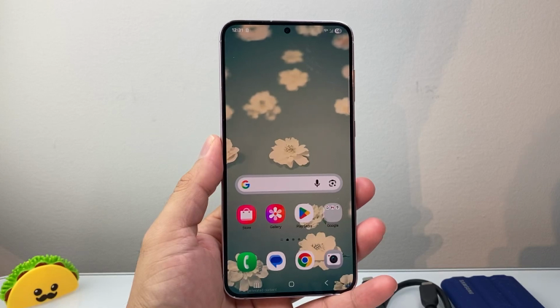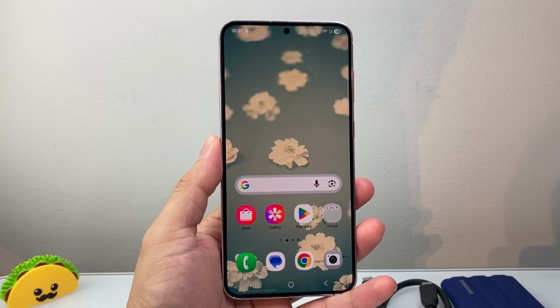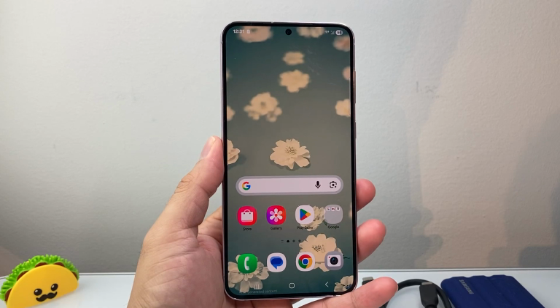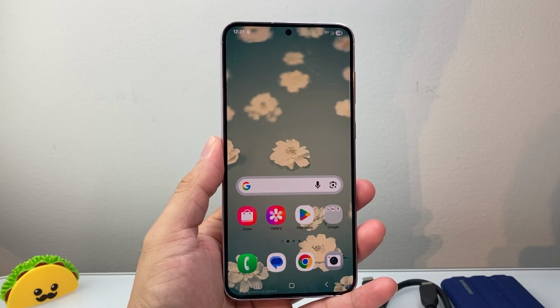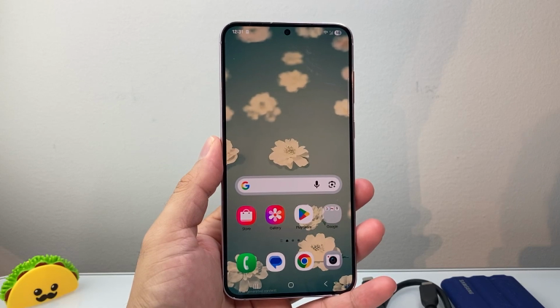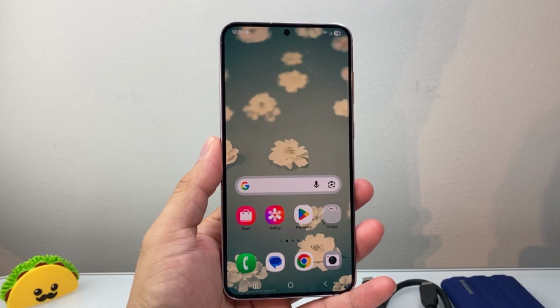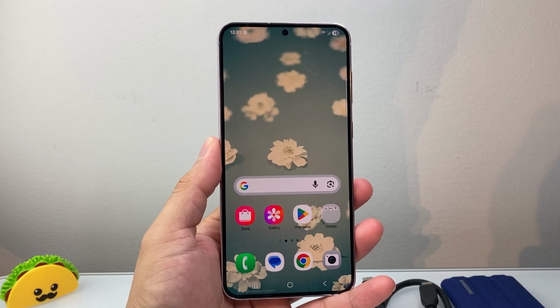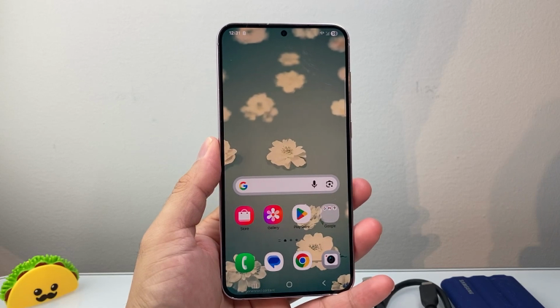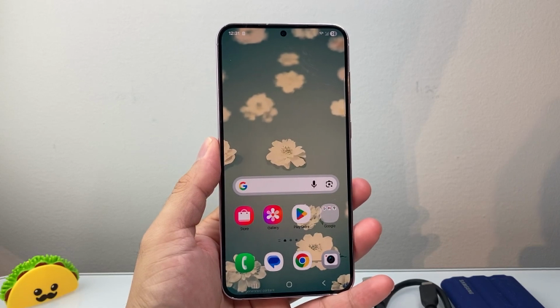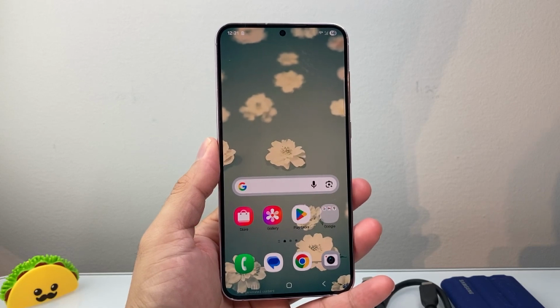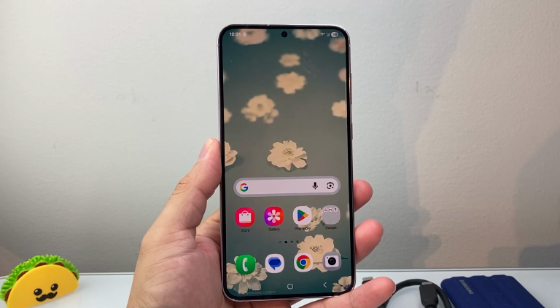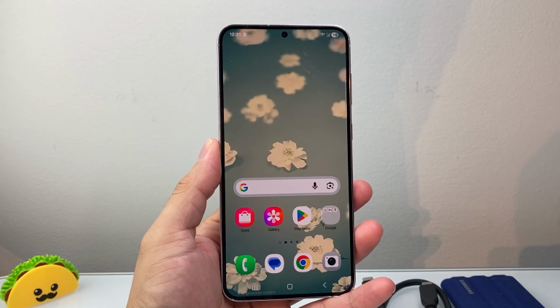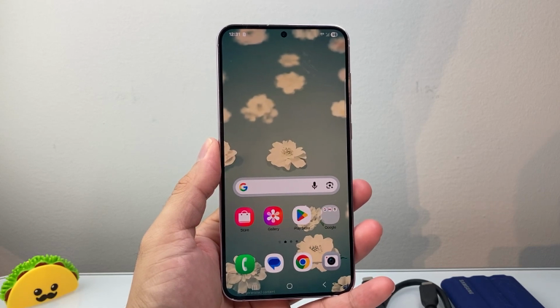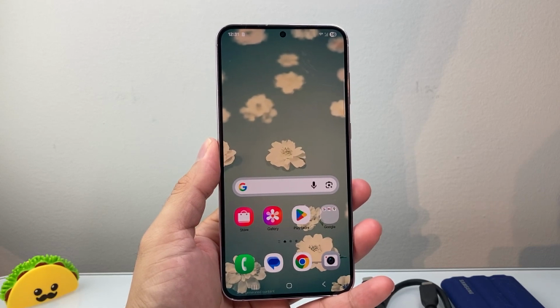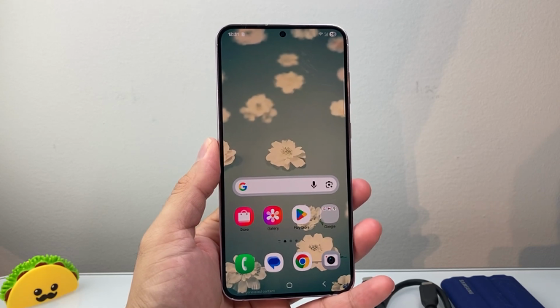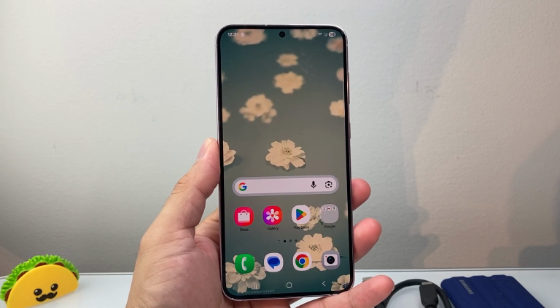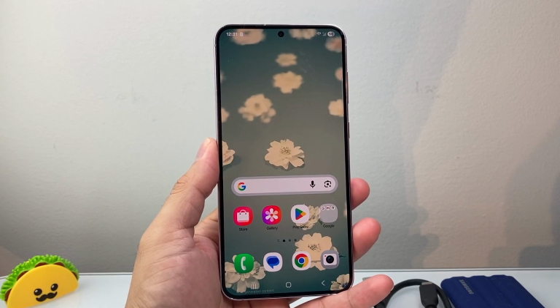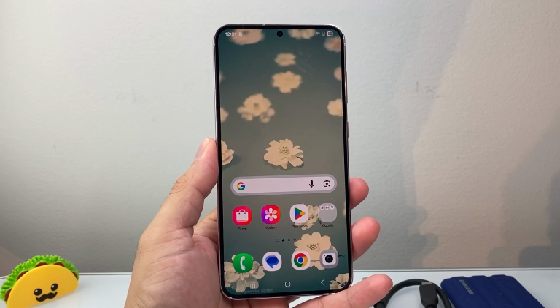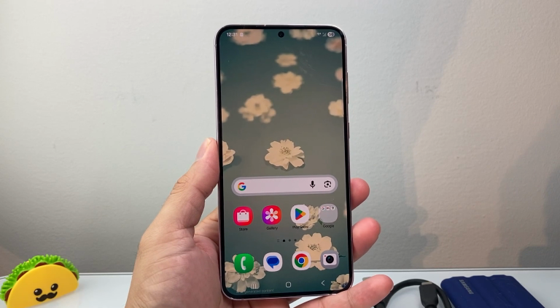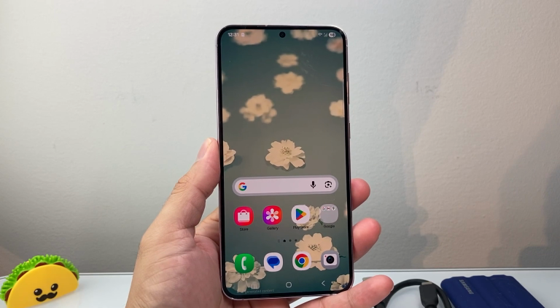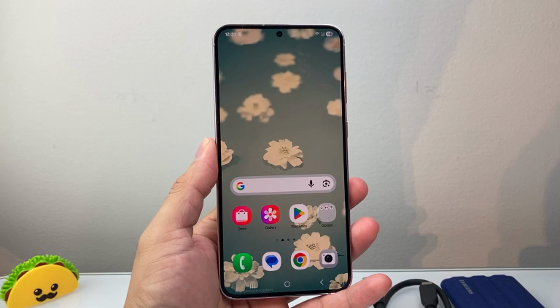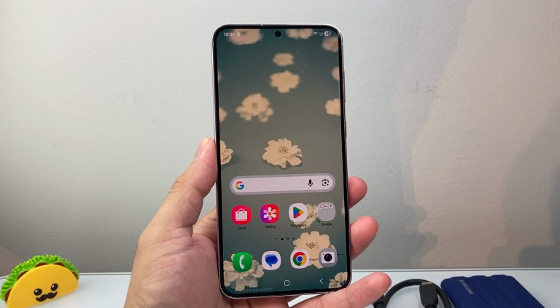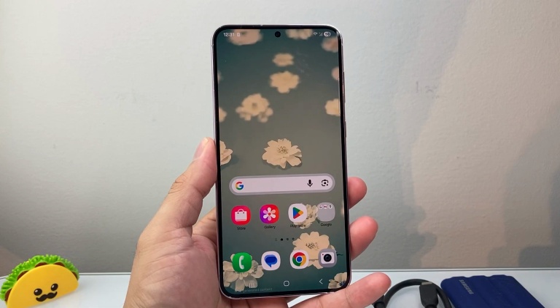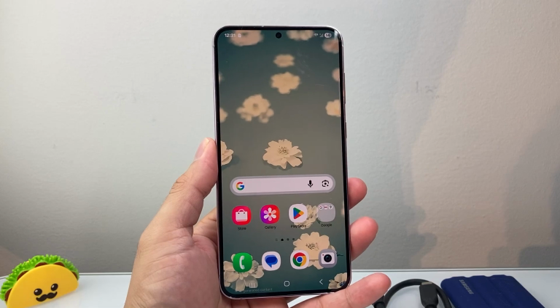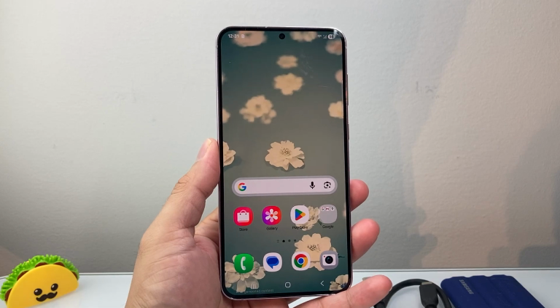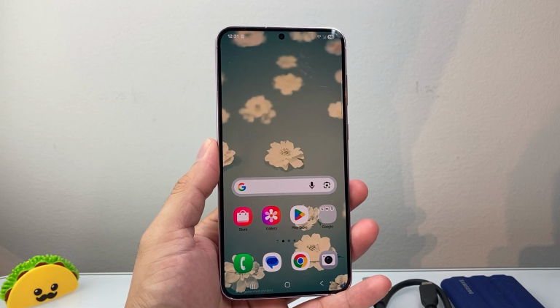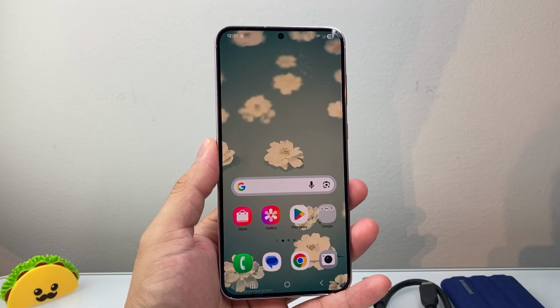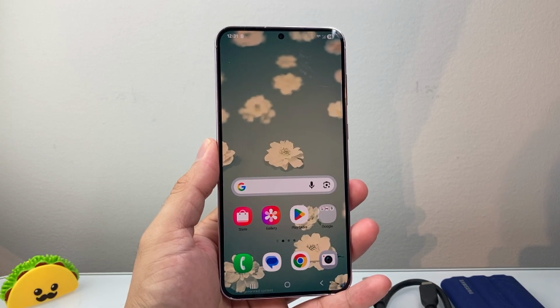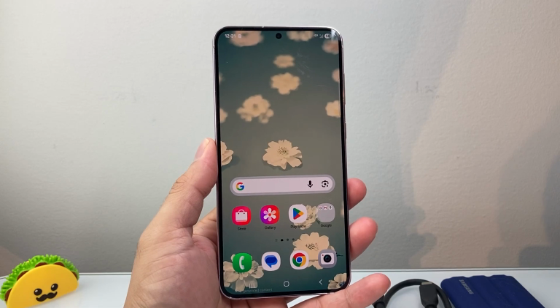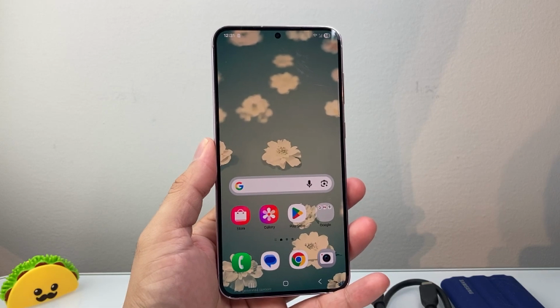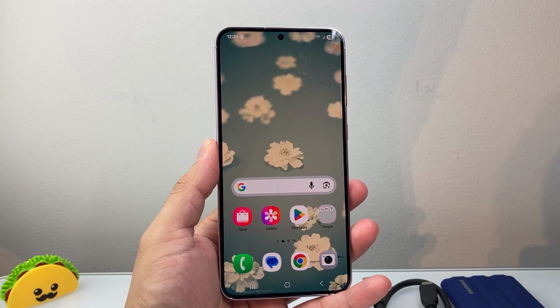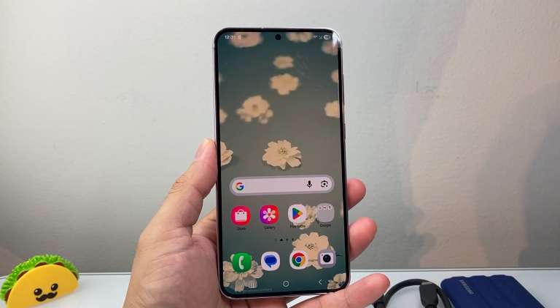Hey everyone, TechnoMintry here with a video for you guys. In today's video, I'm going to show you a few different ways to back up your Android phone. So let's get started.